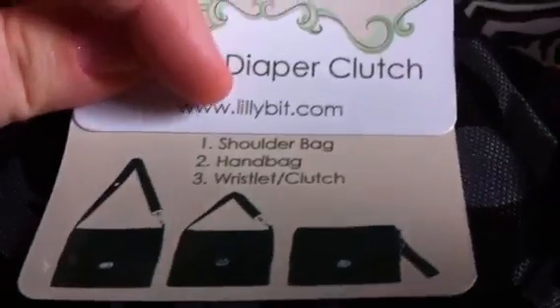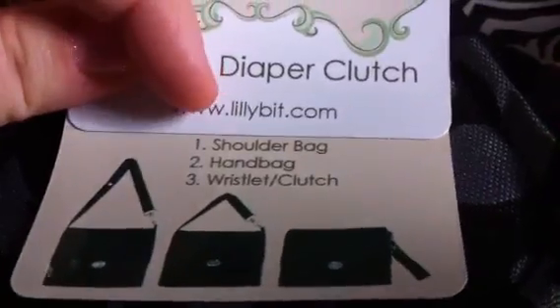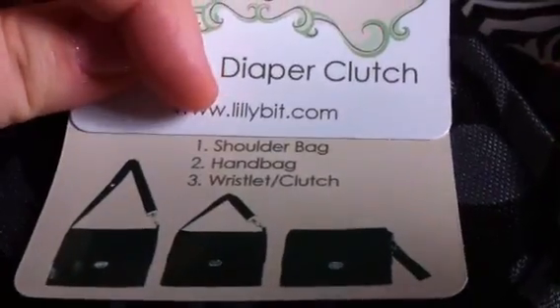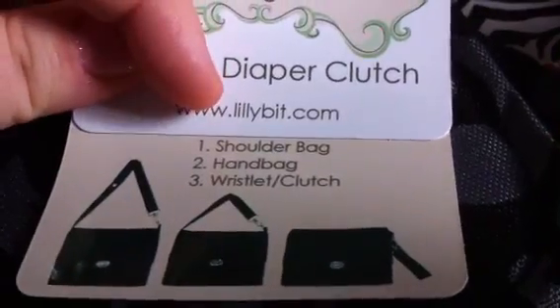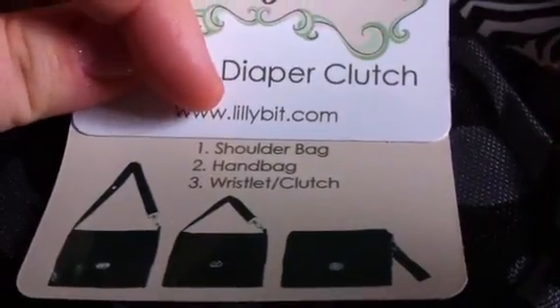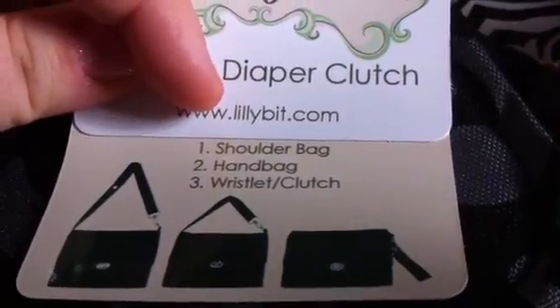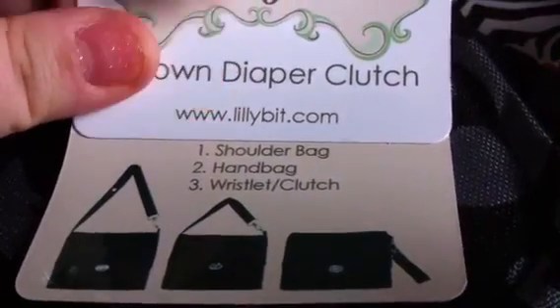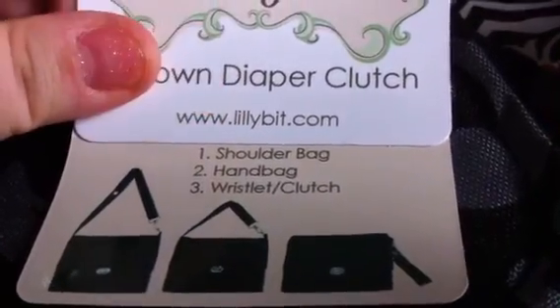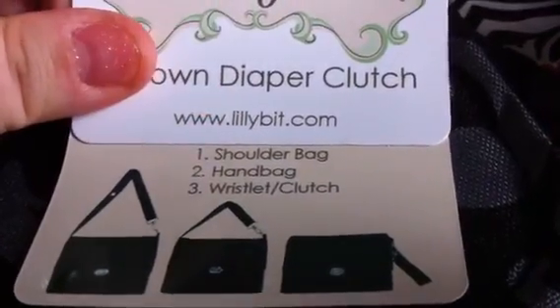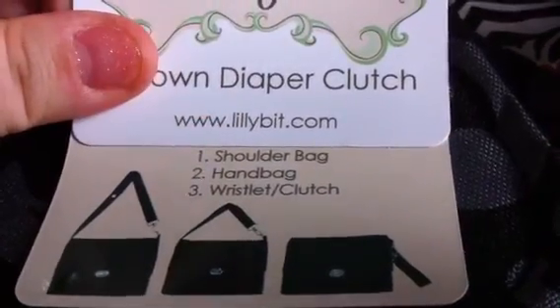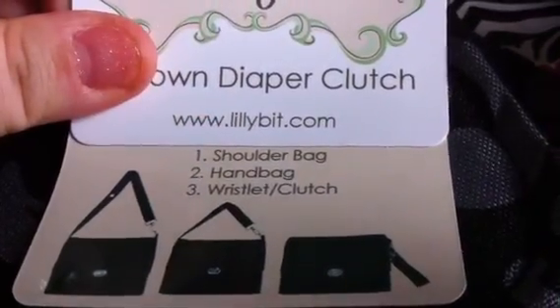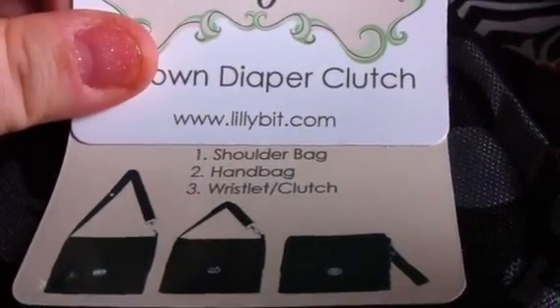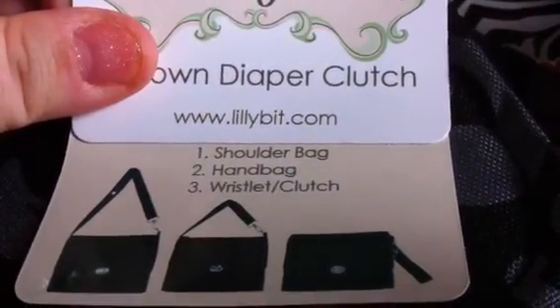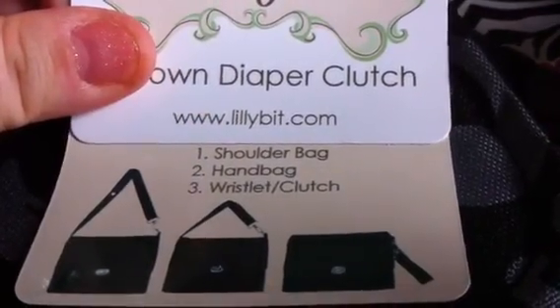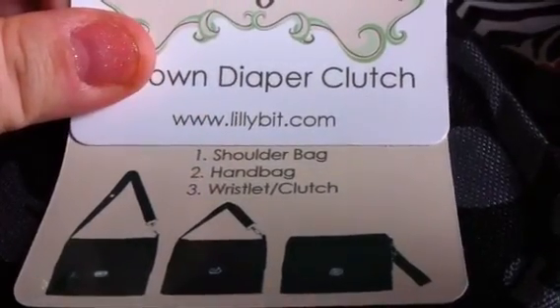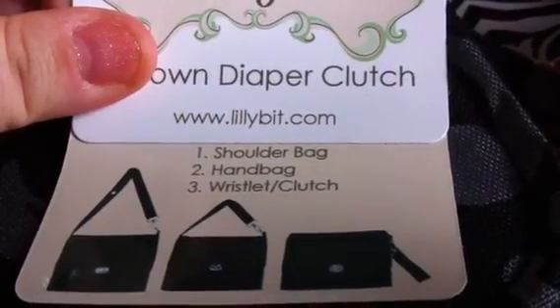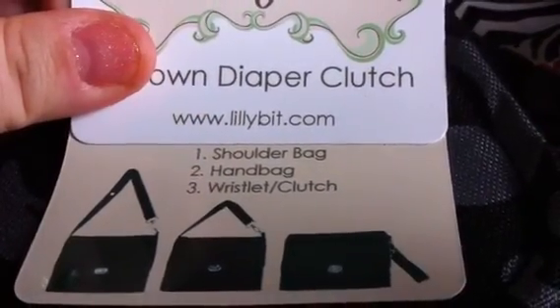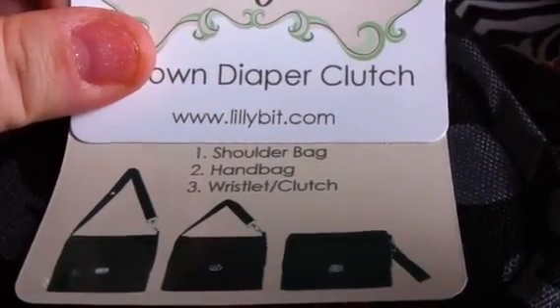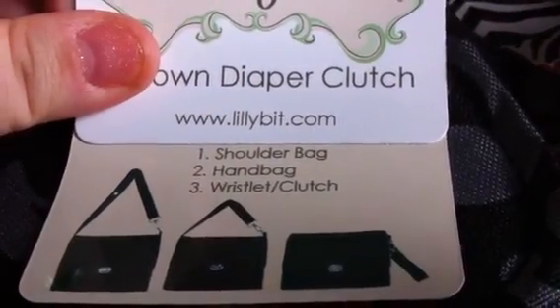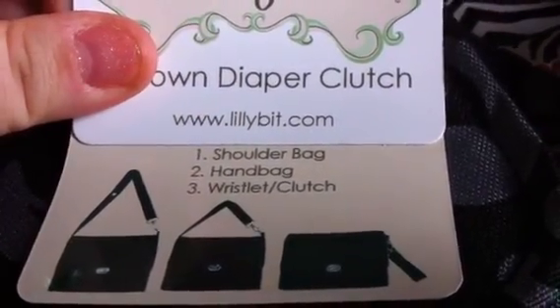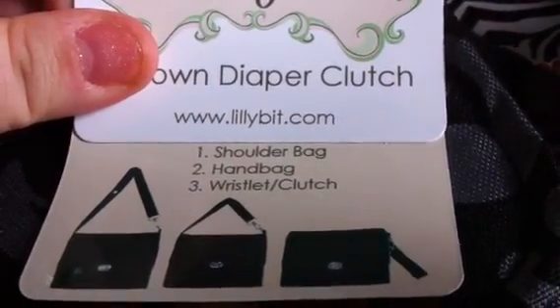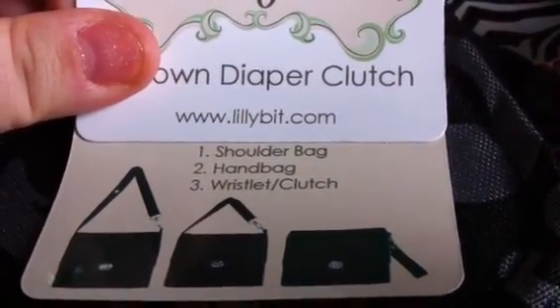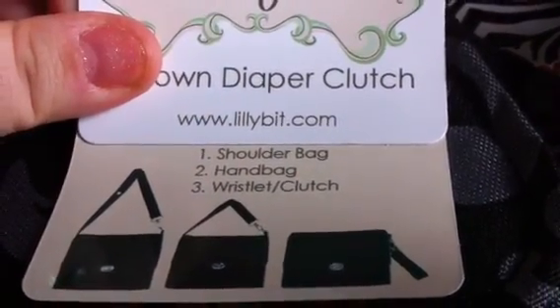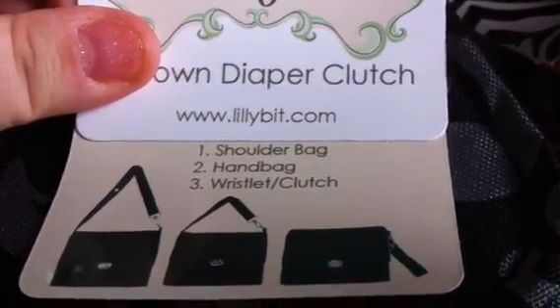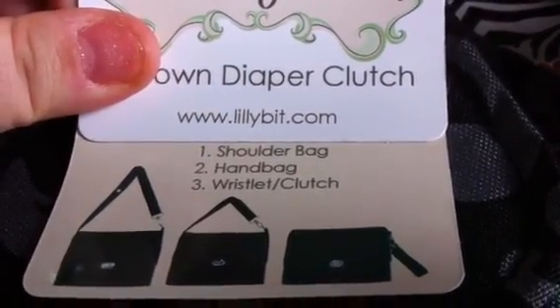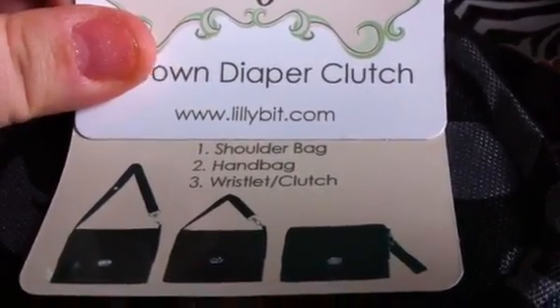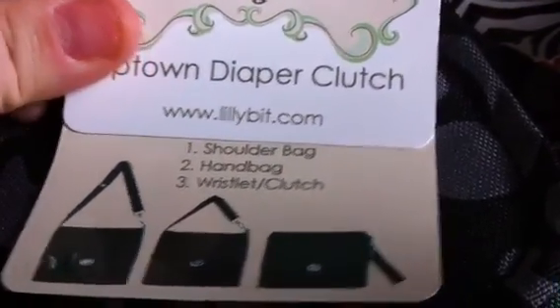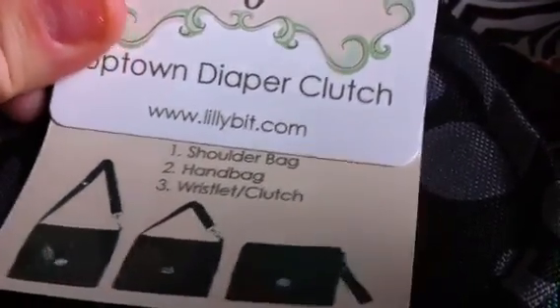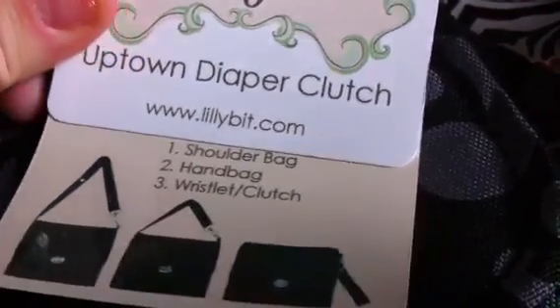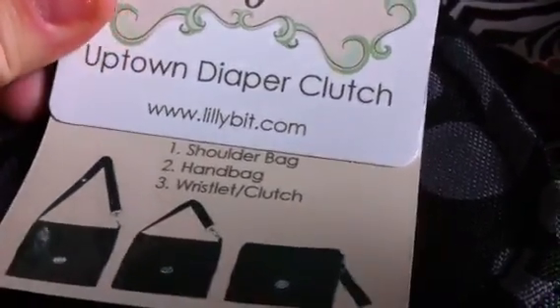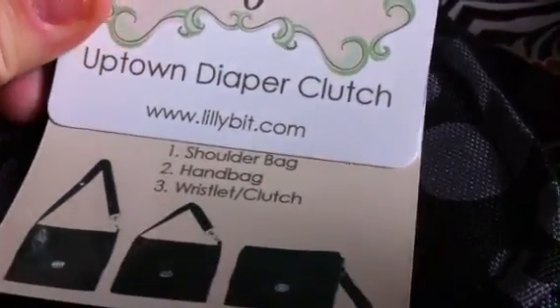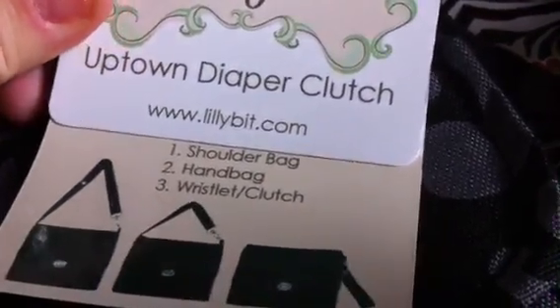There's the website if you guys would like to check it out, if any of you guys have any little ones like I do.